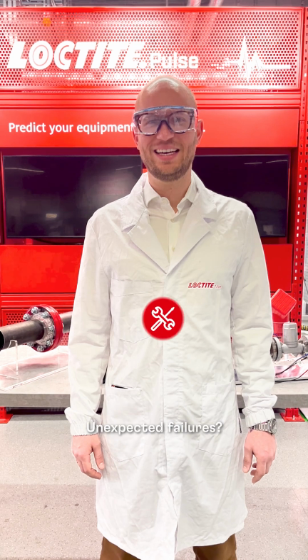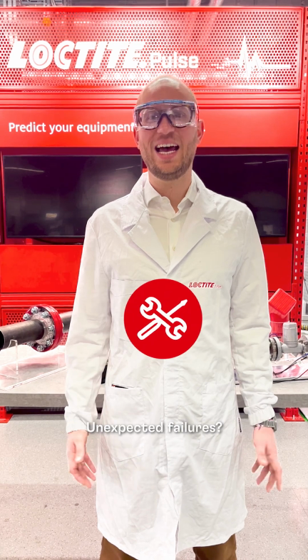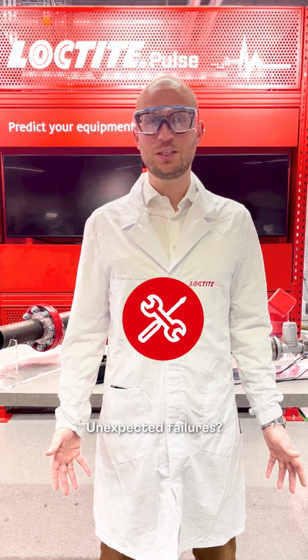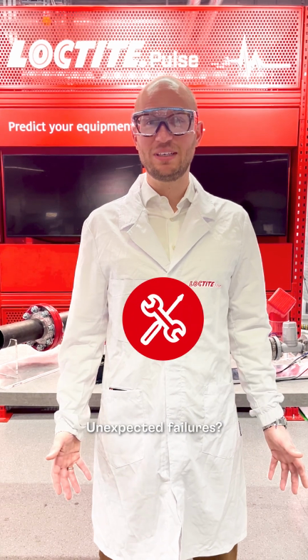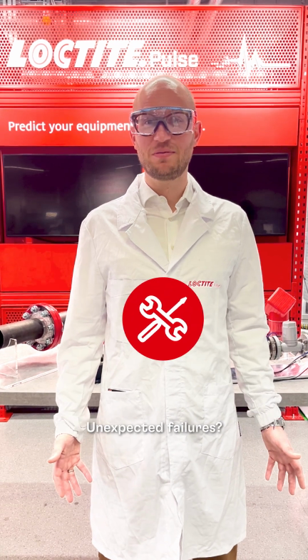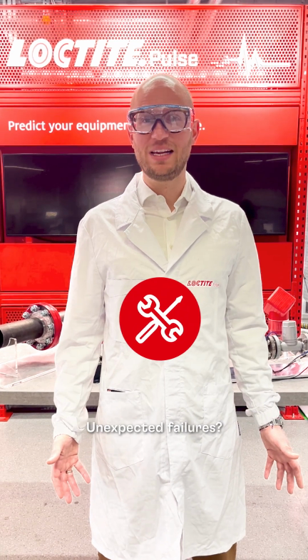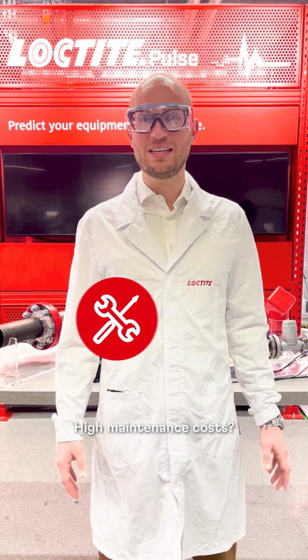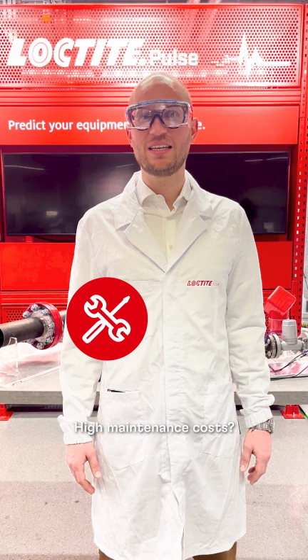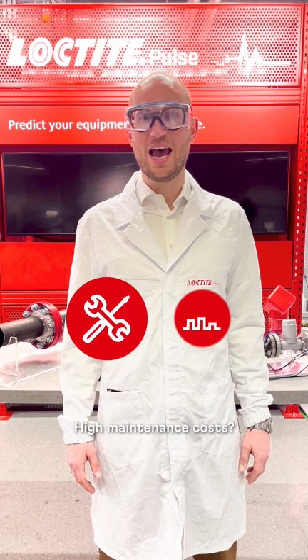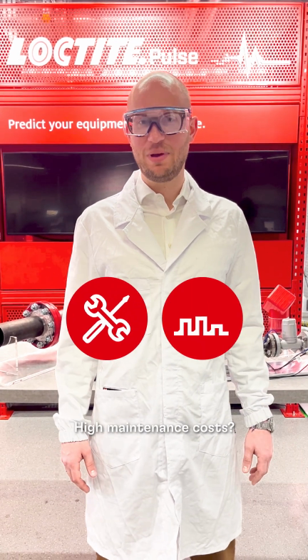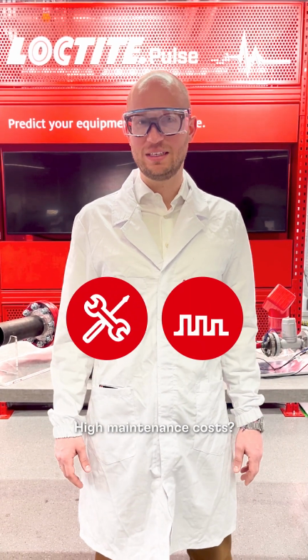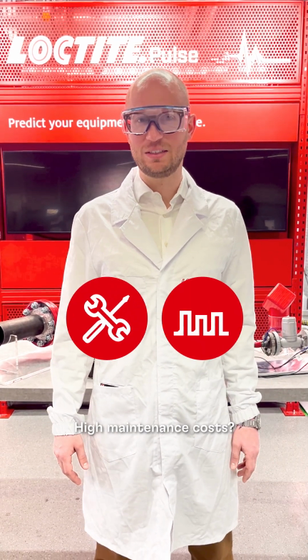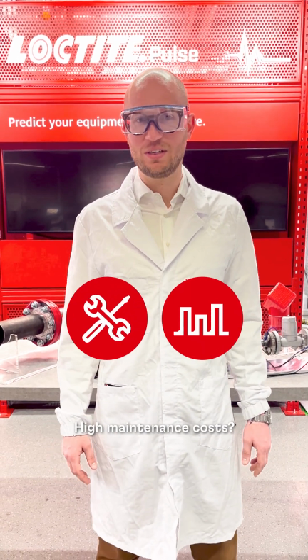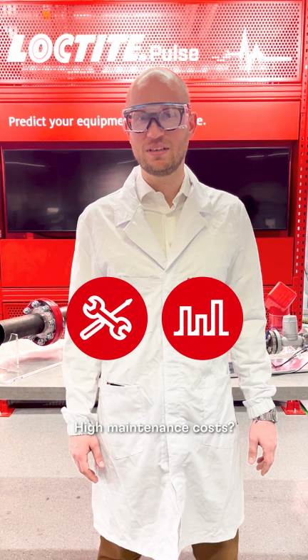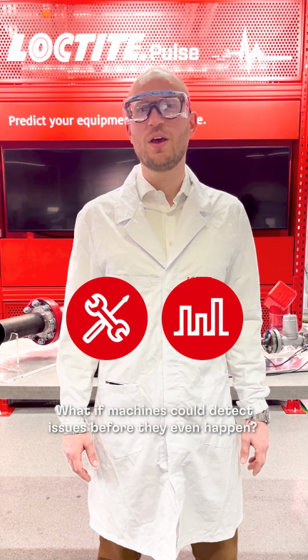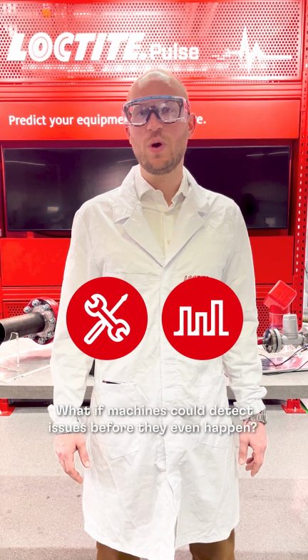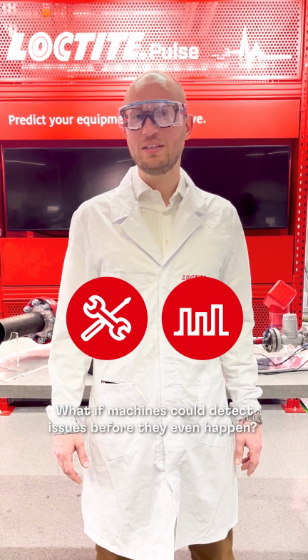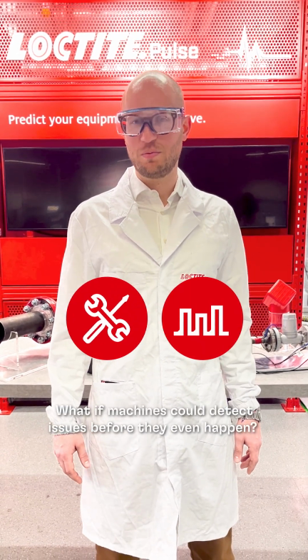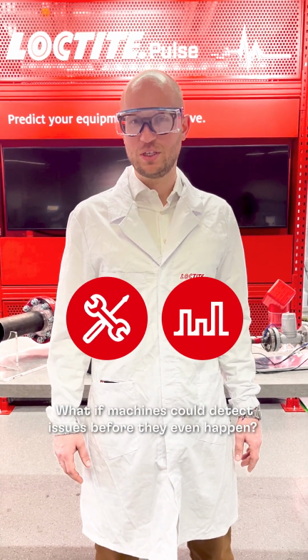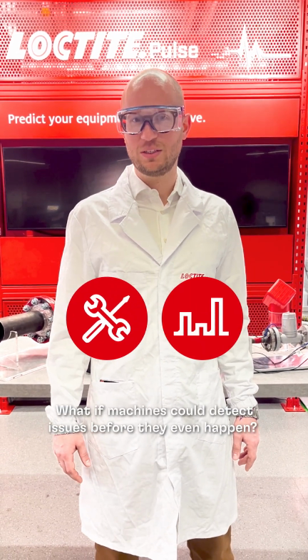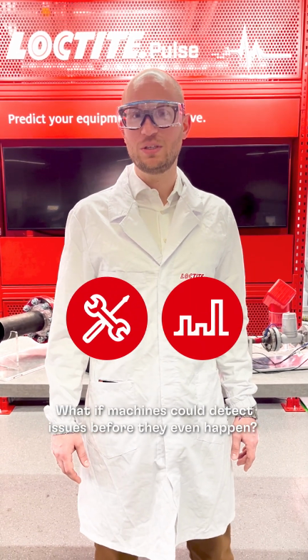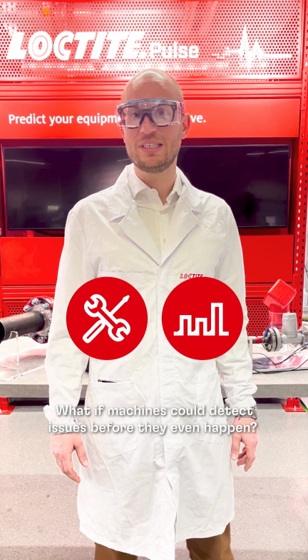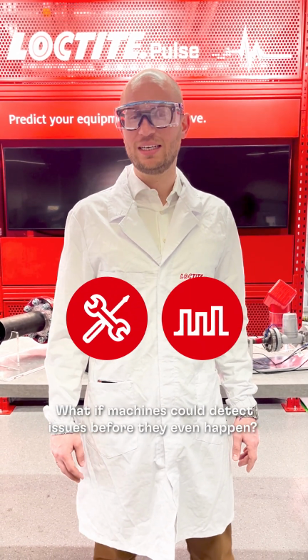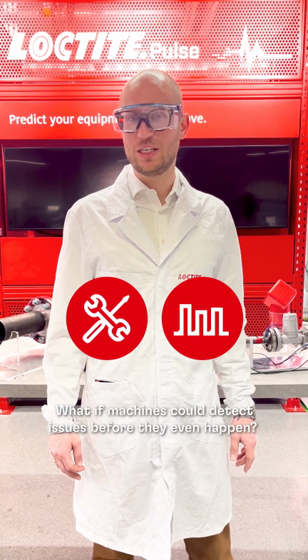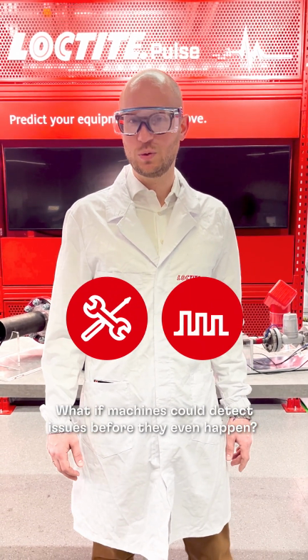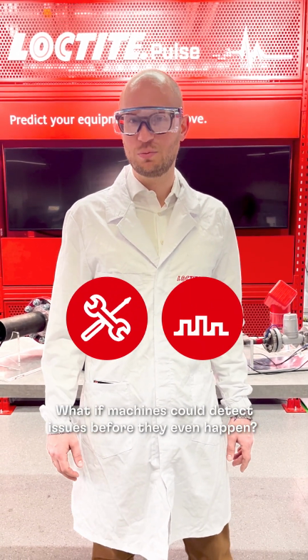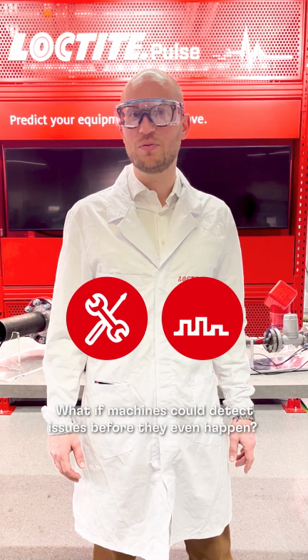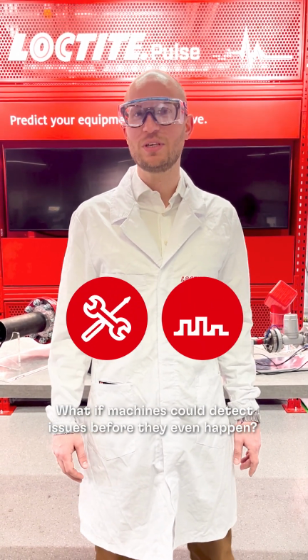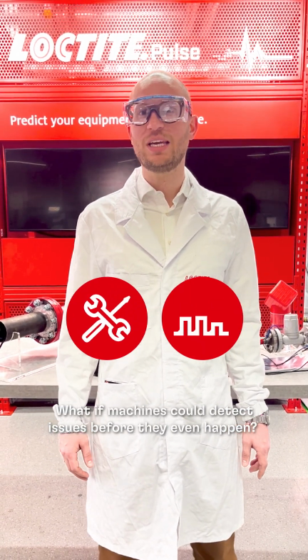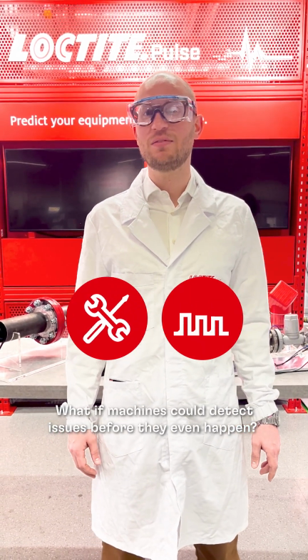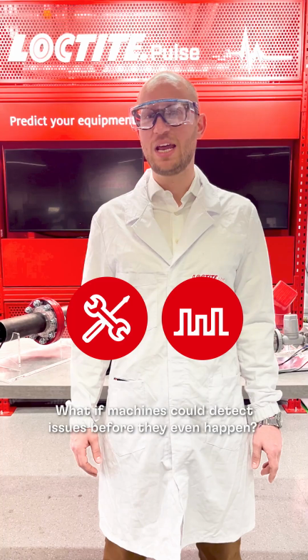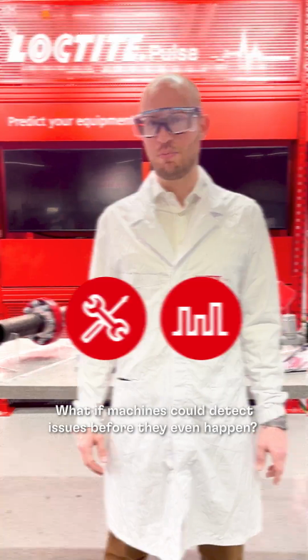Unexpected failures, high maintenance costs. What if machines could detect issues before they even happen?